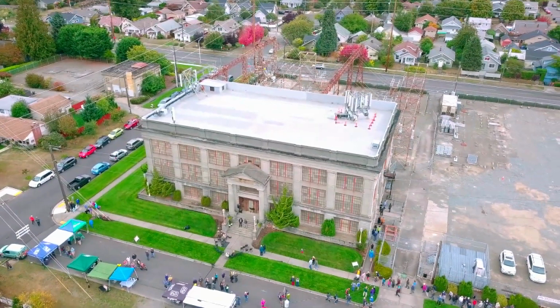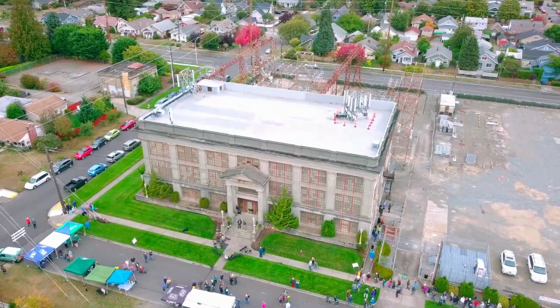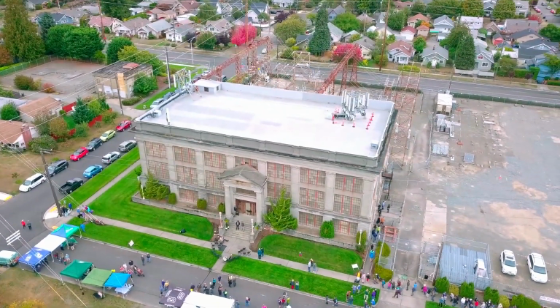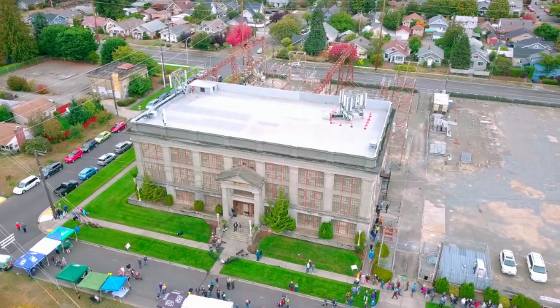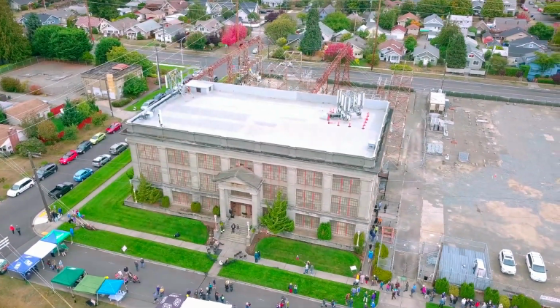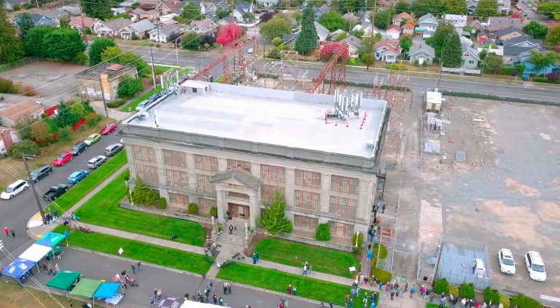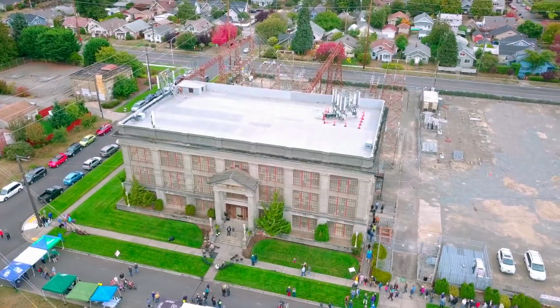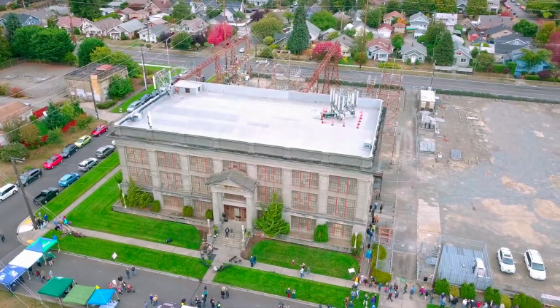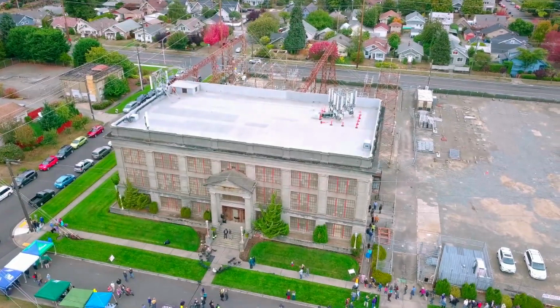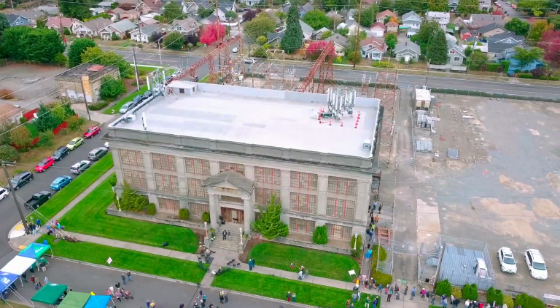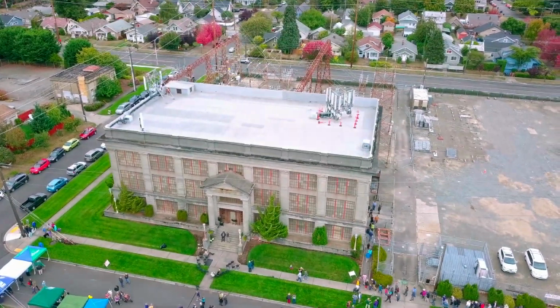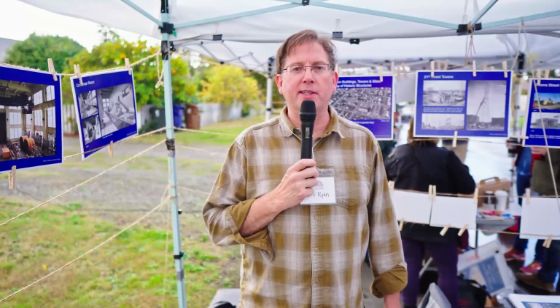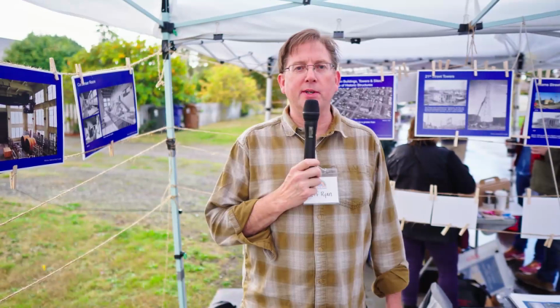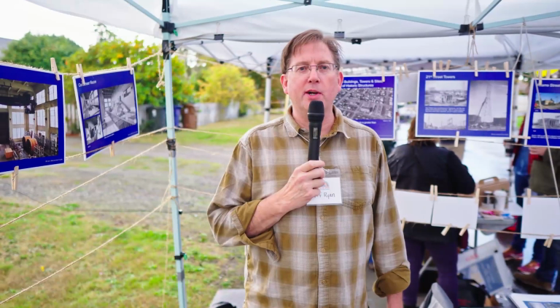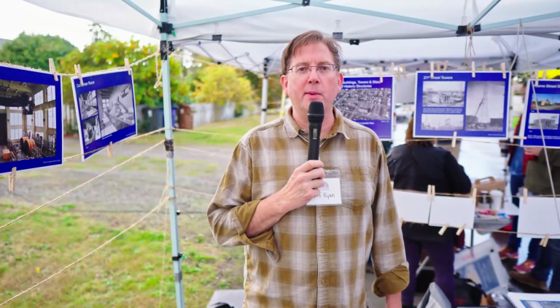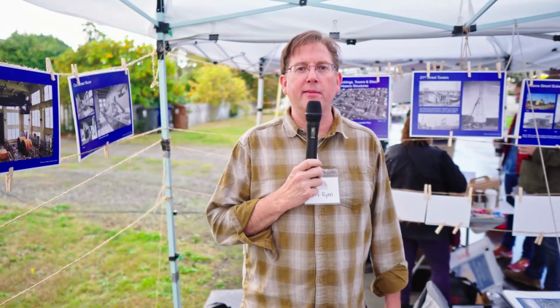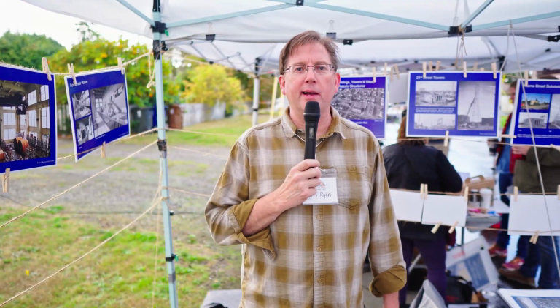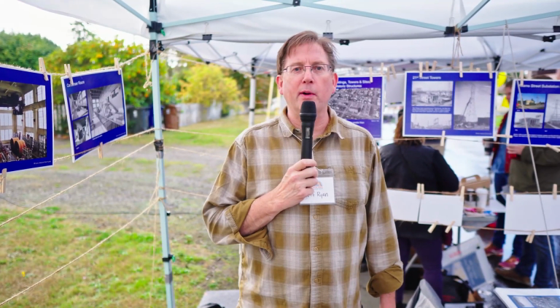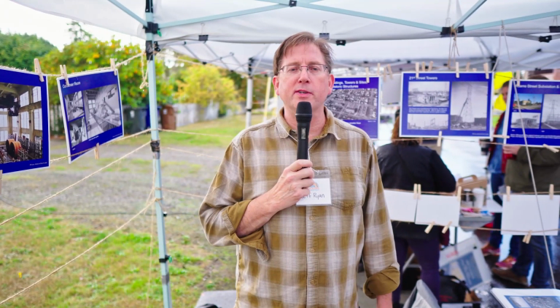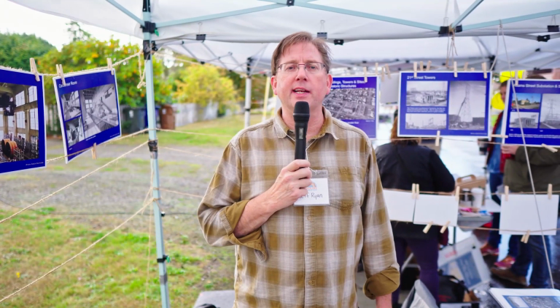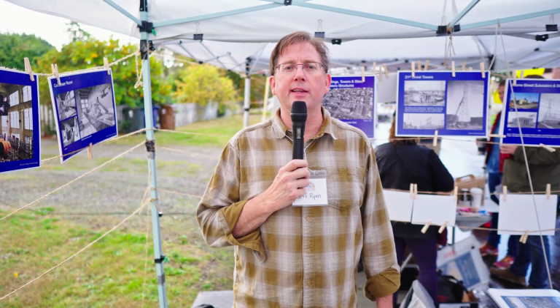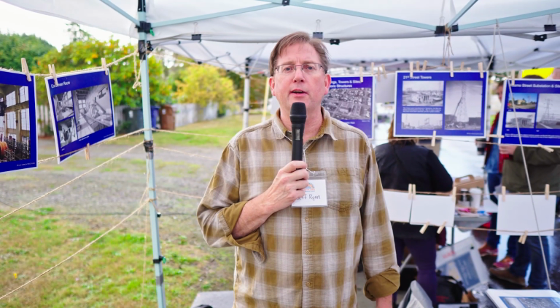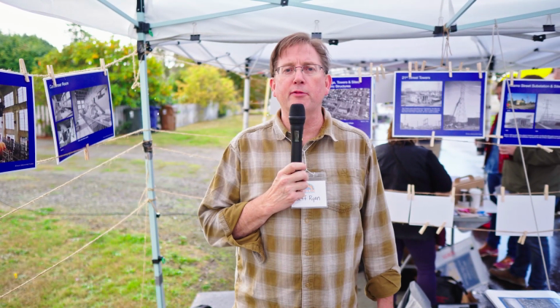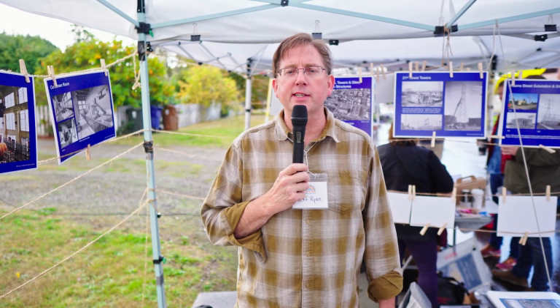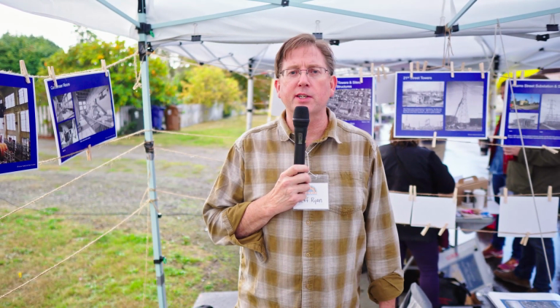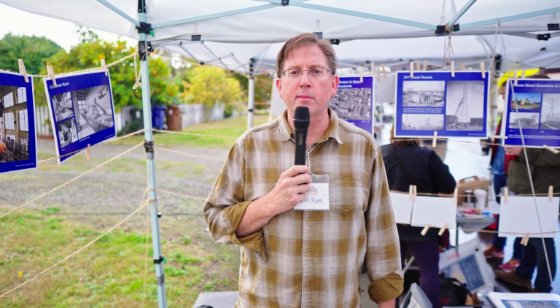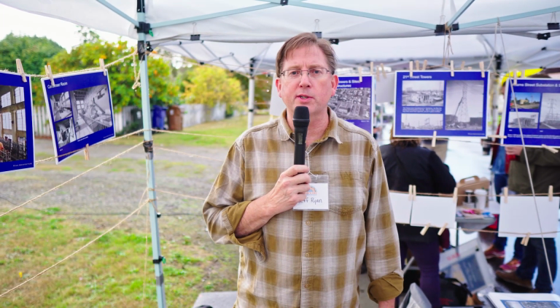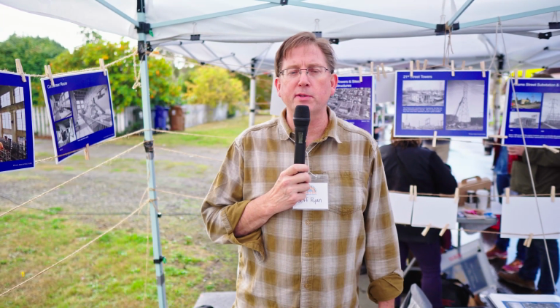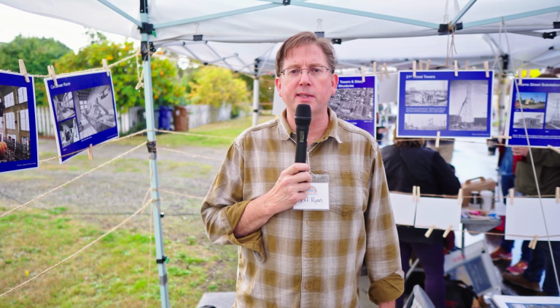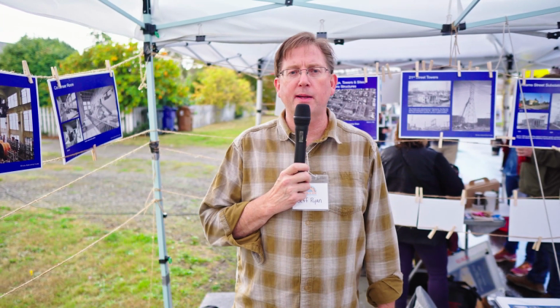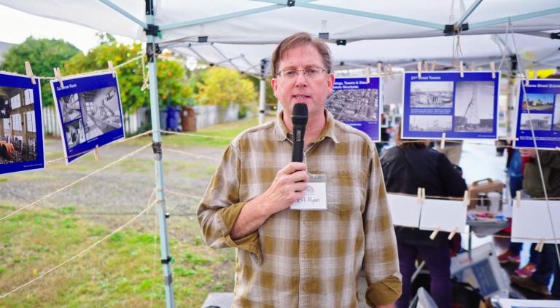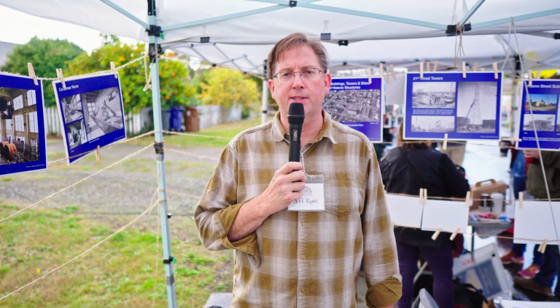Hi, I'm Jeff Ryan. I'm an architect here in Tacoma and I'm representing the Friends of Tacoma's Cushman Substation.